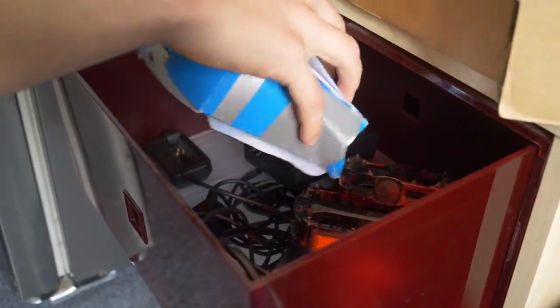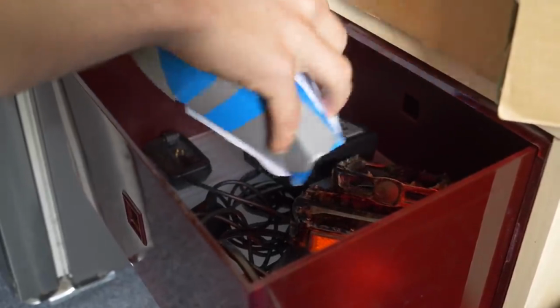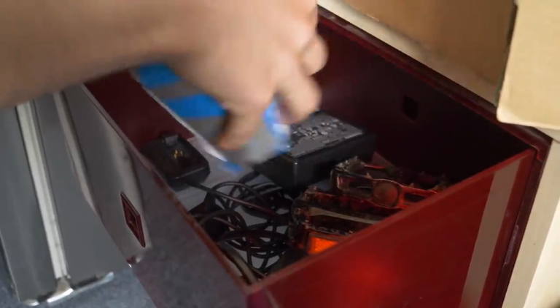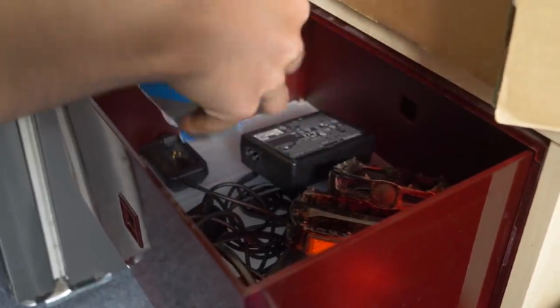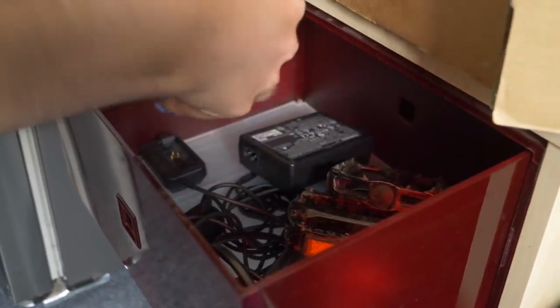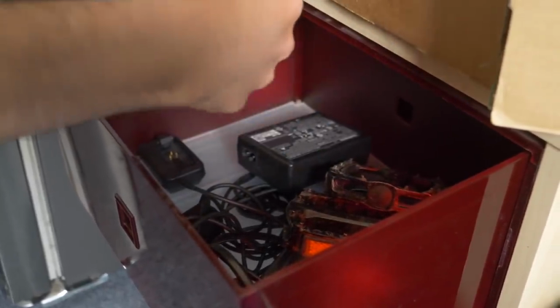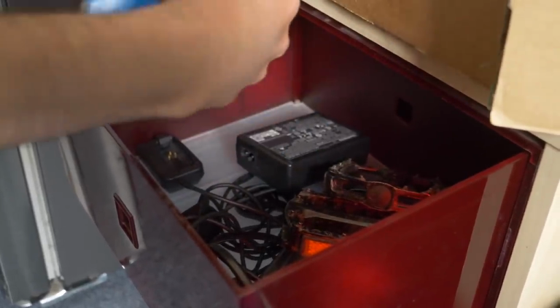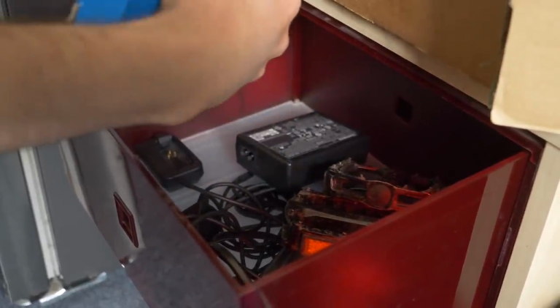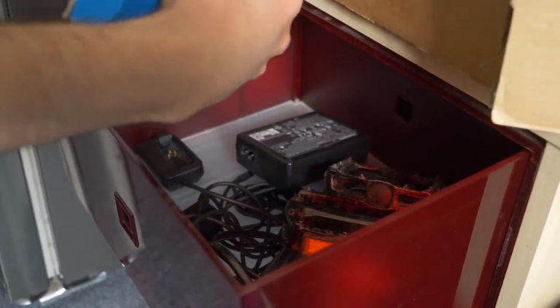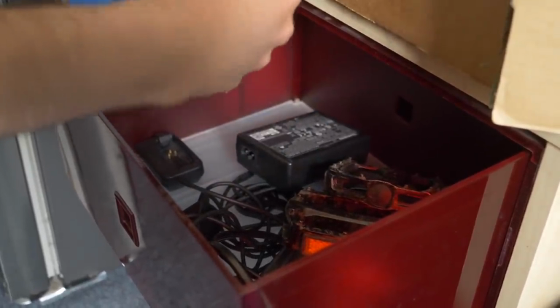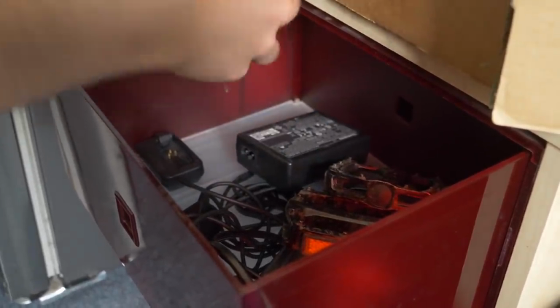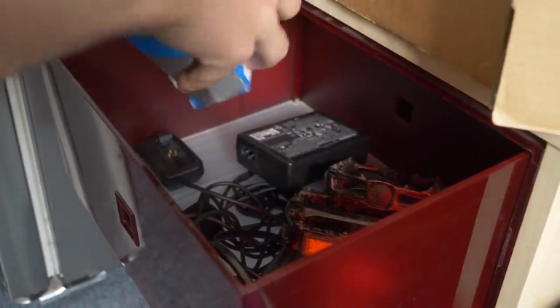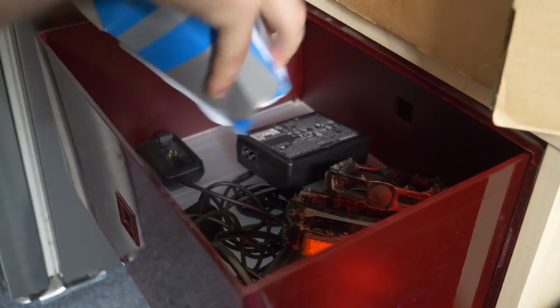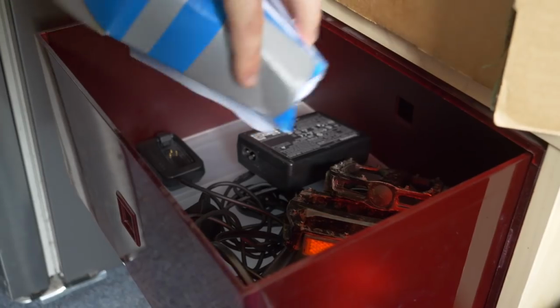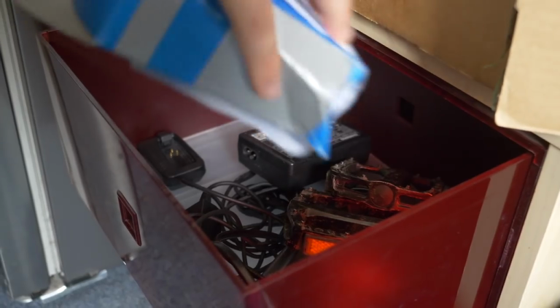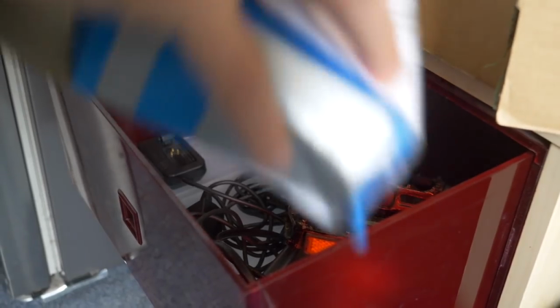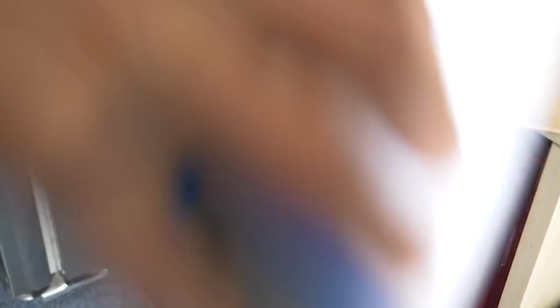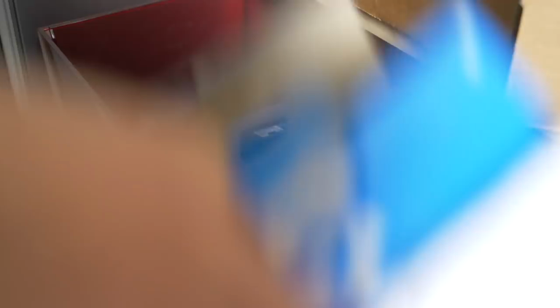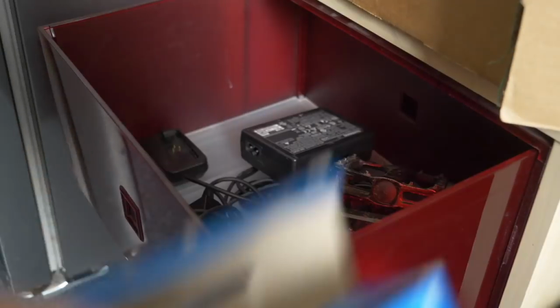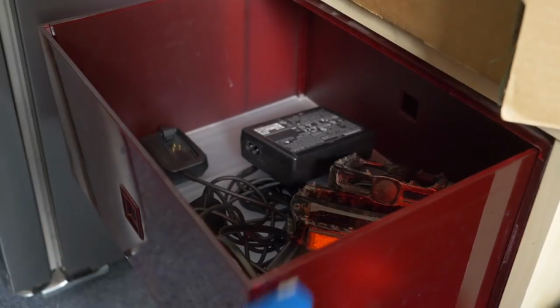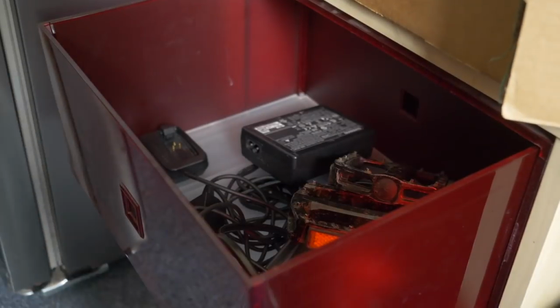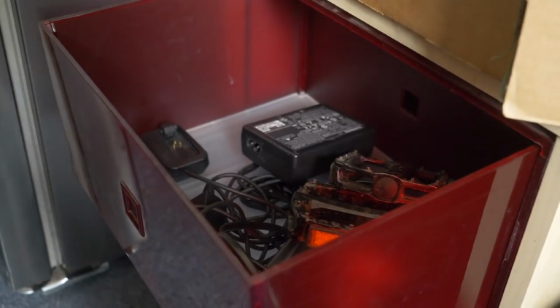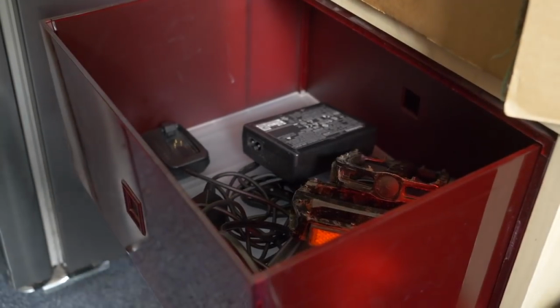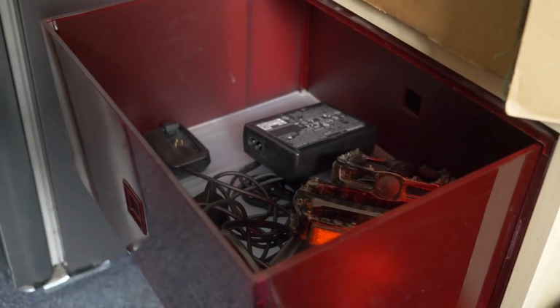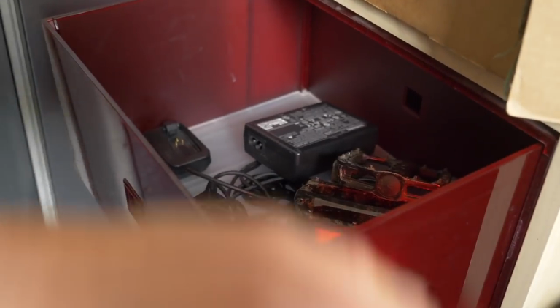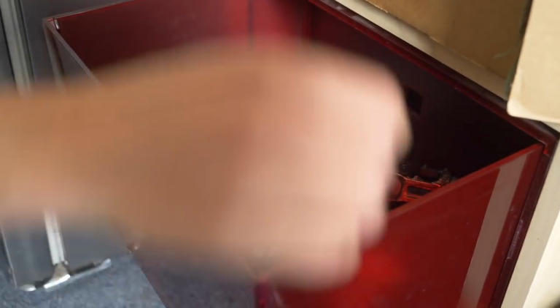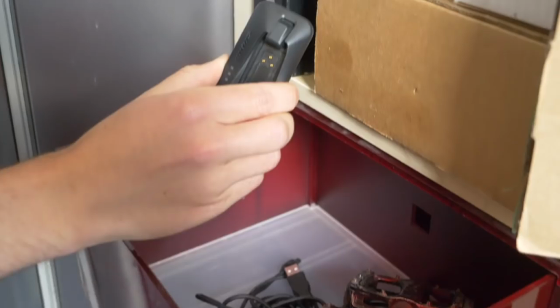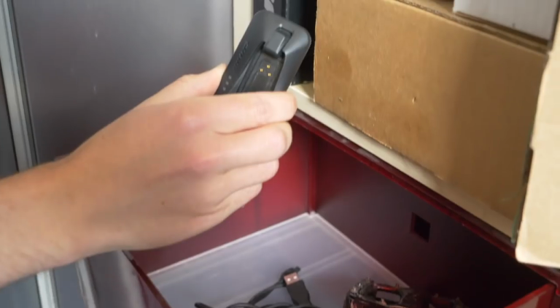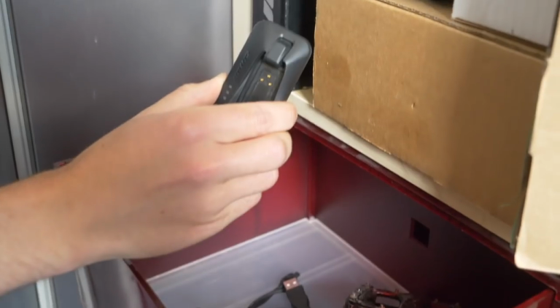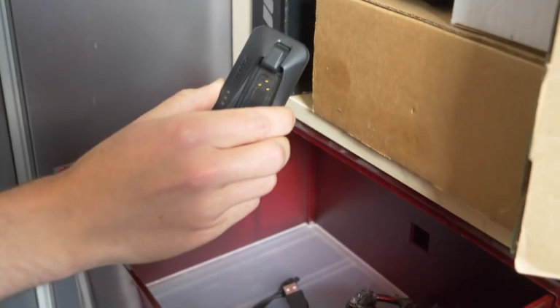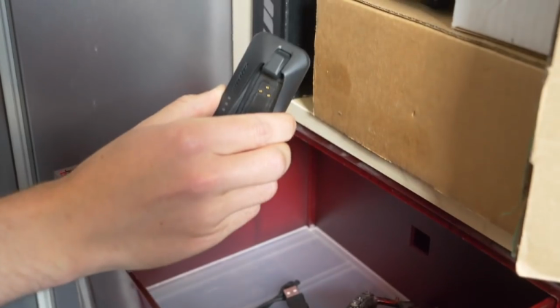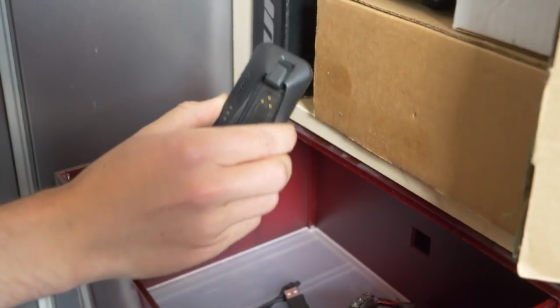I will concede that much frustration has come from trying to find my Di2 charger.